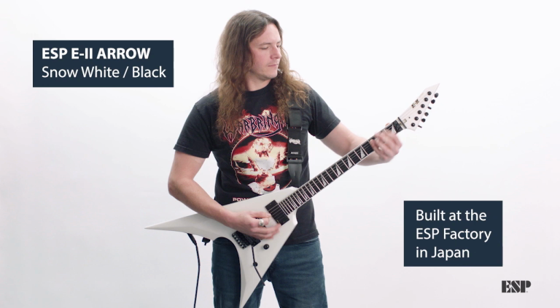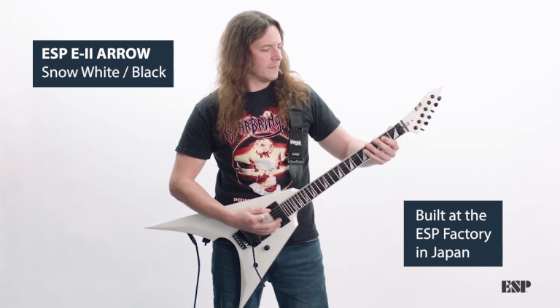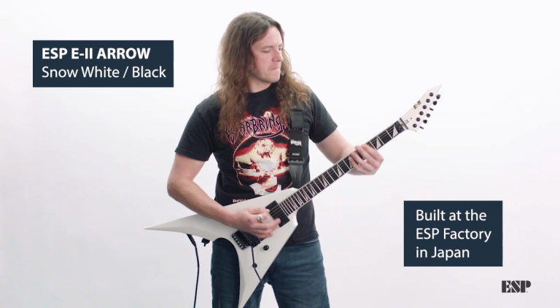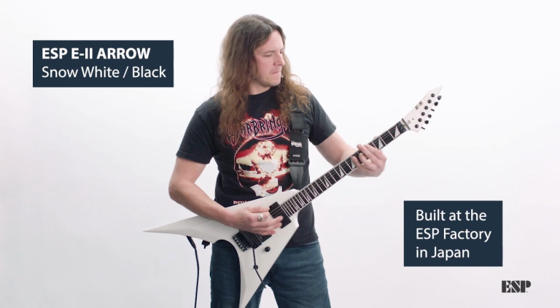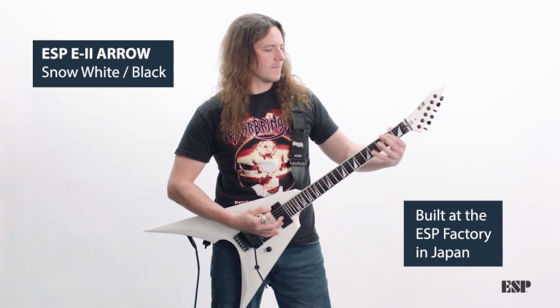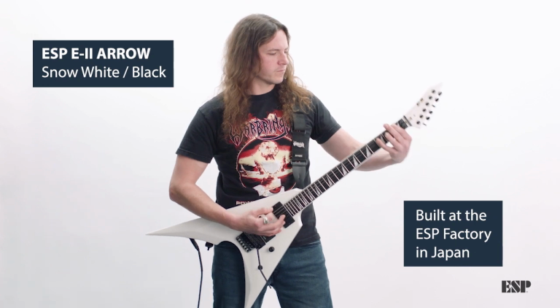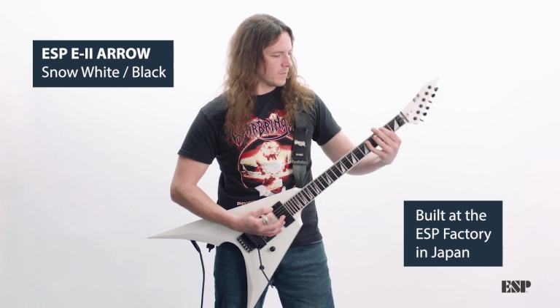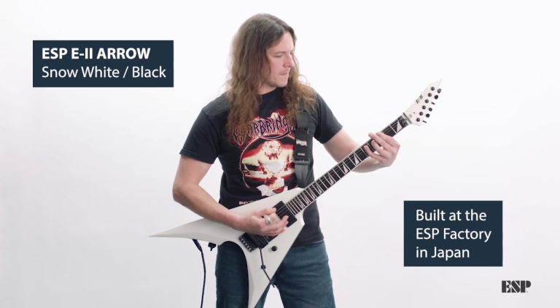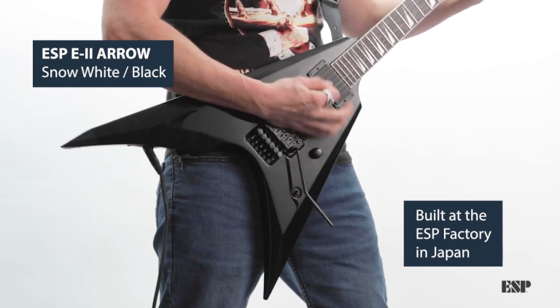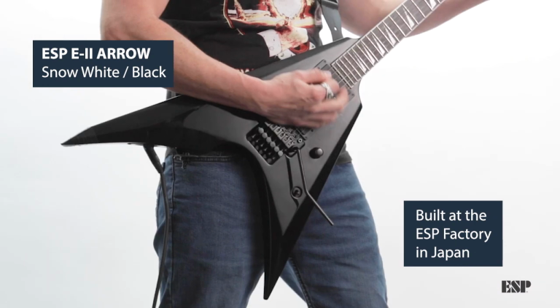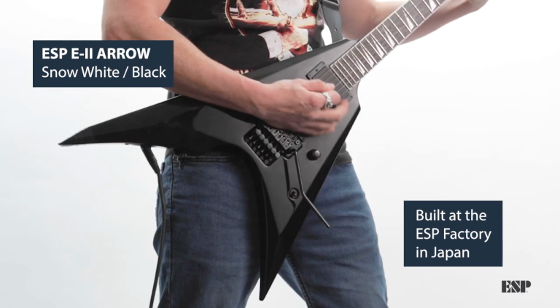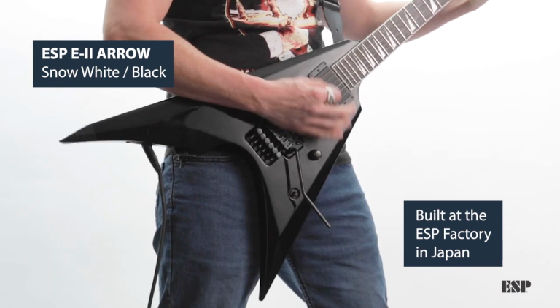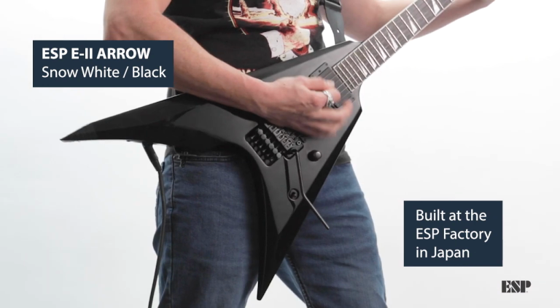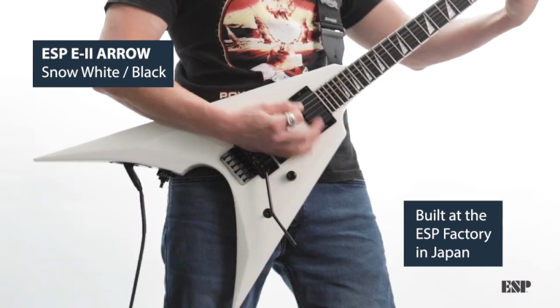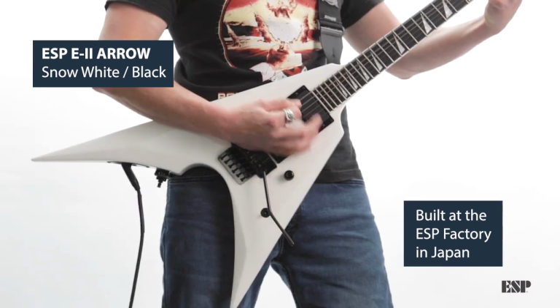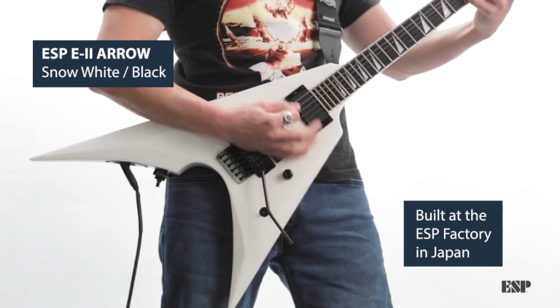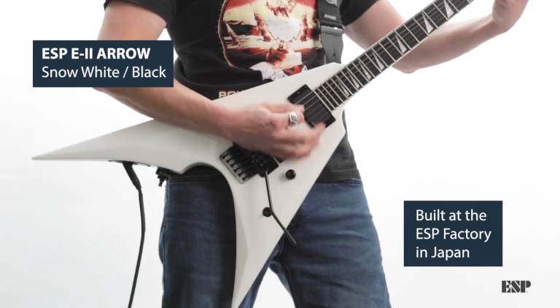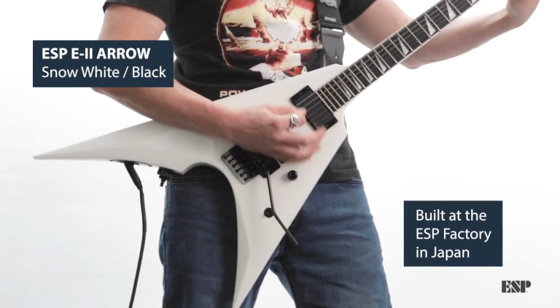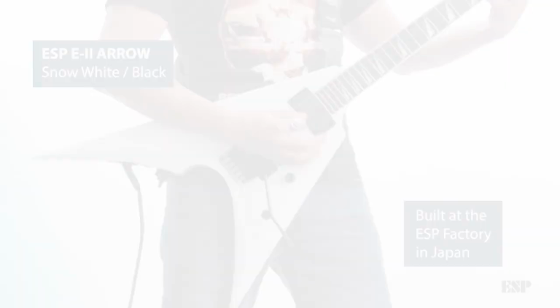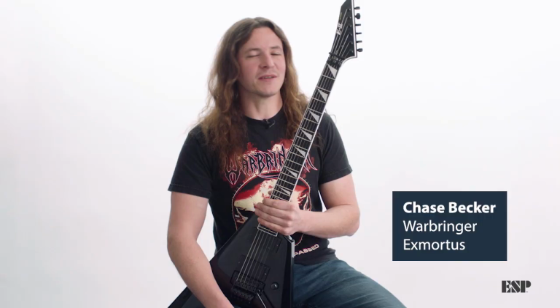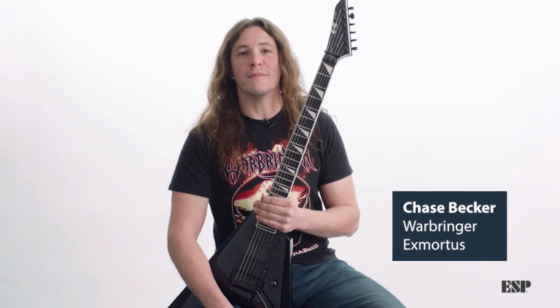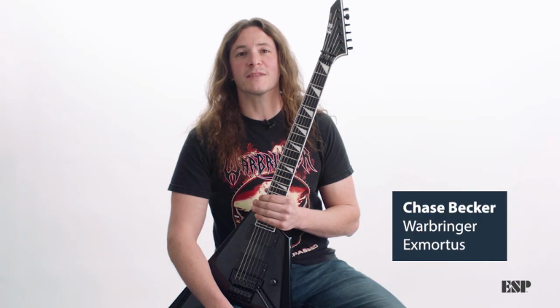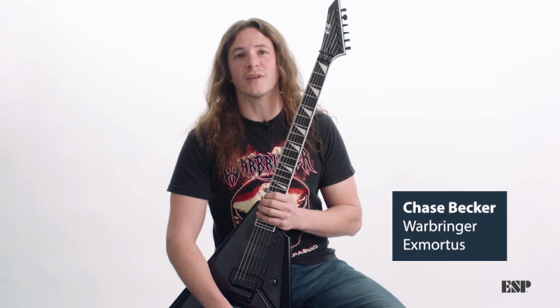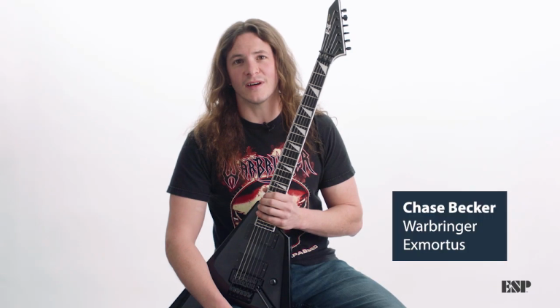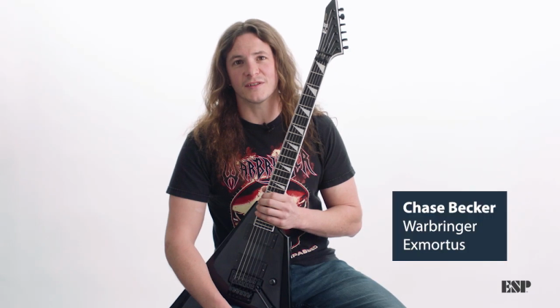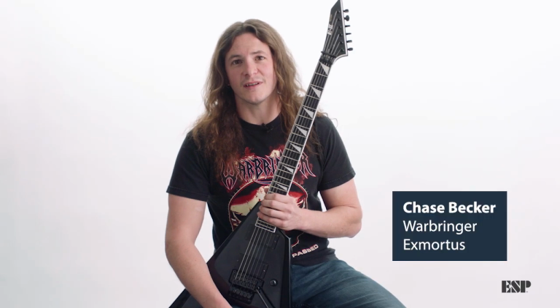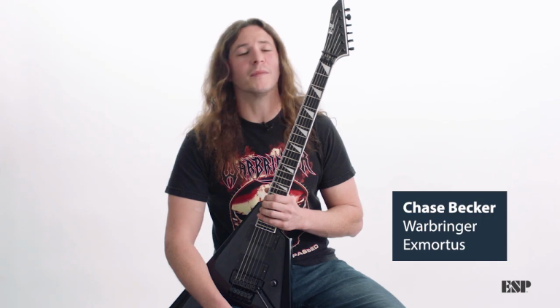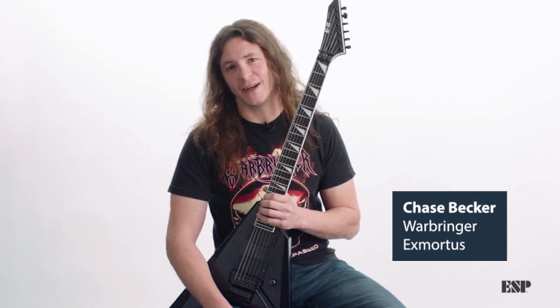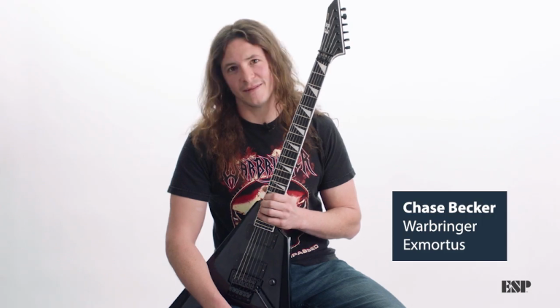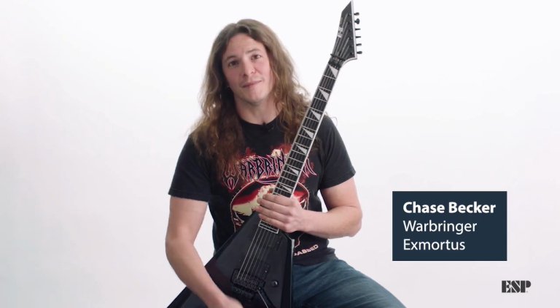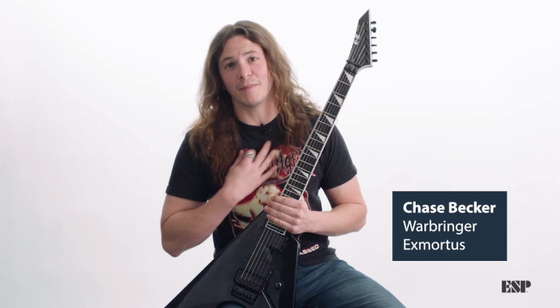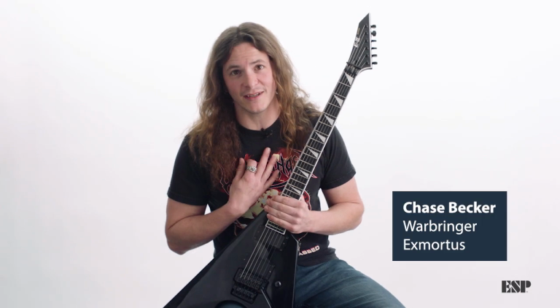I play ESP guitars, especially because they're amazing guitars and some of the best-built guitars on the planet, in my opinion.